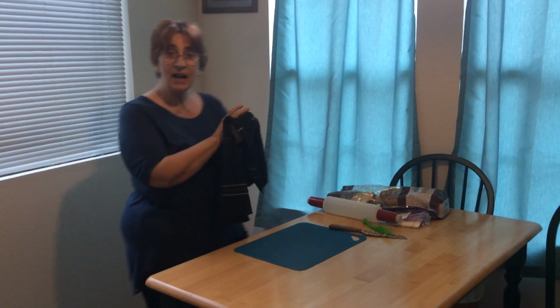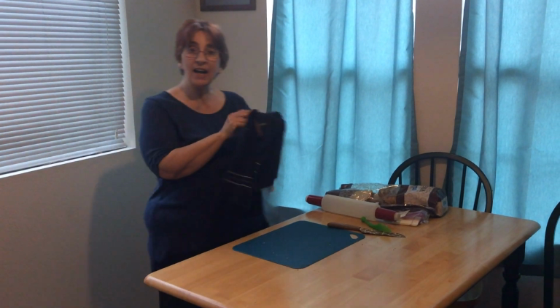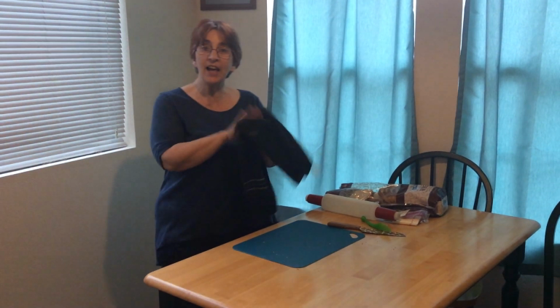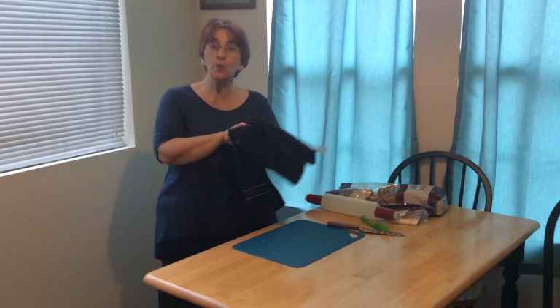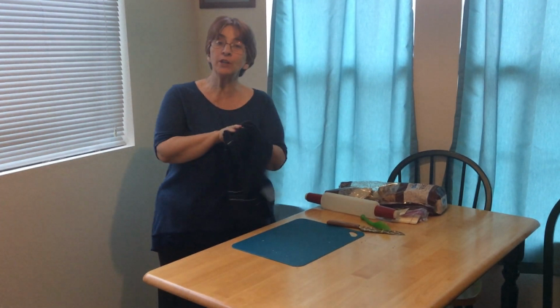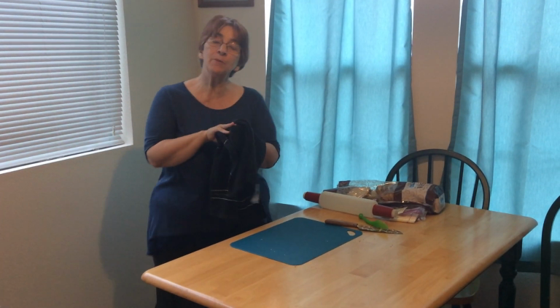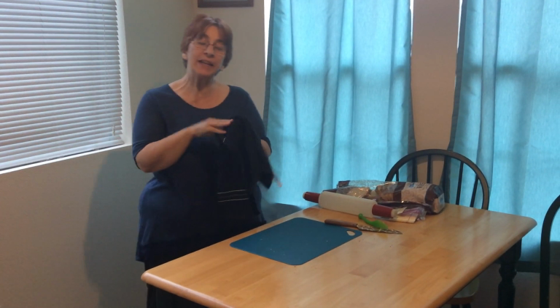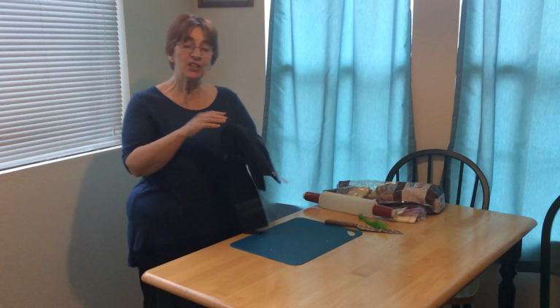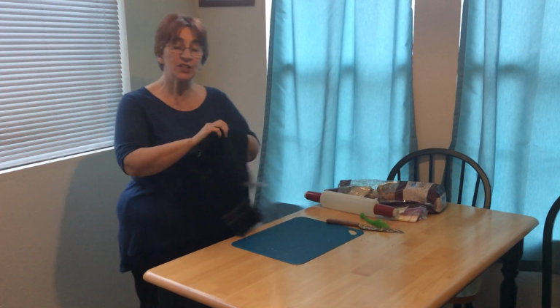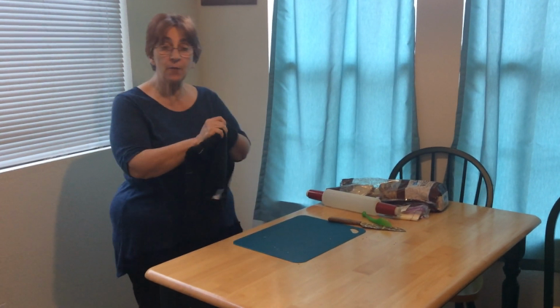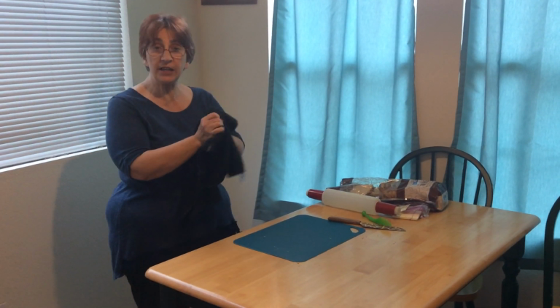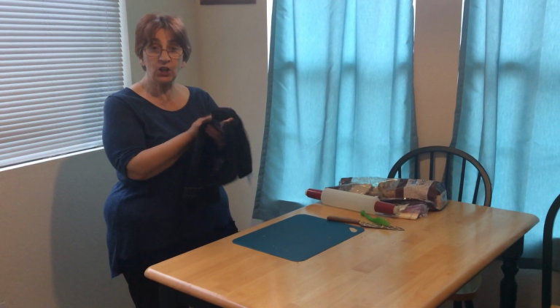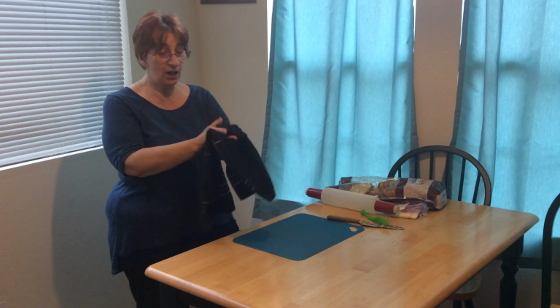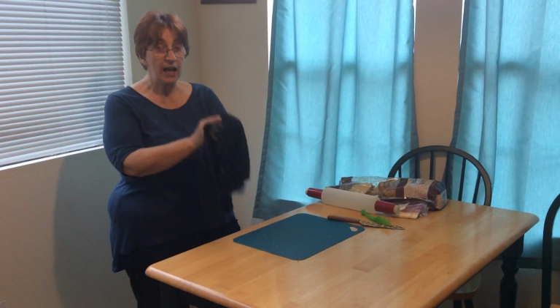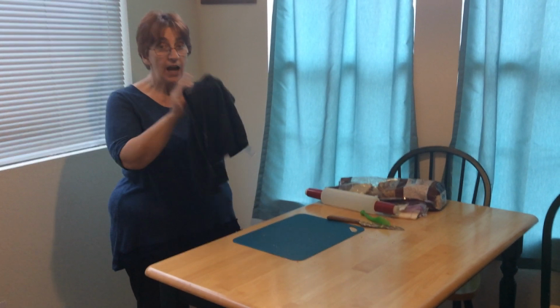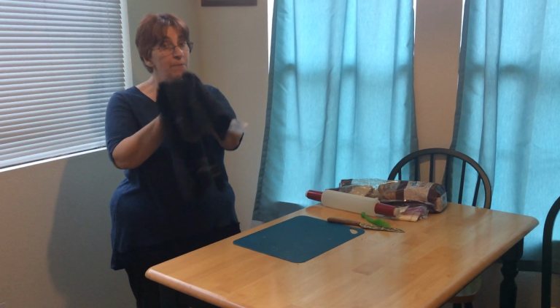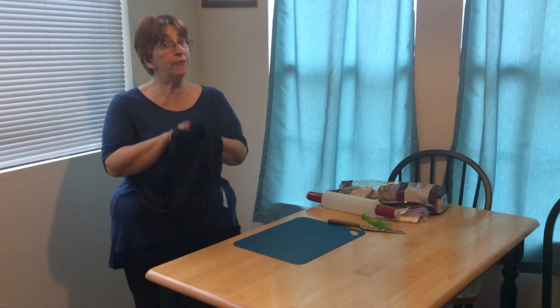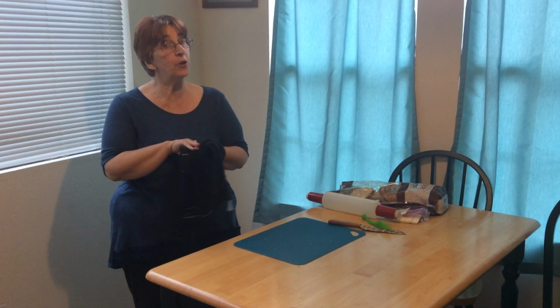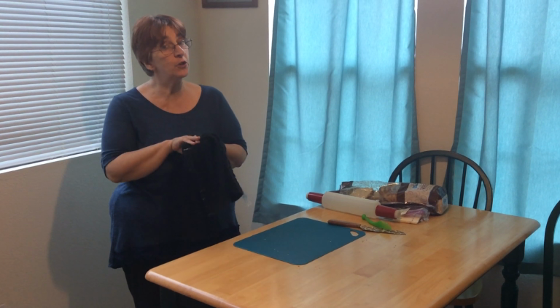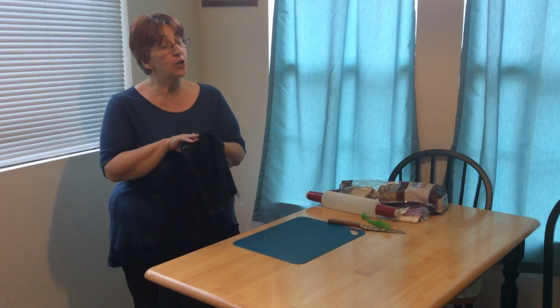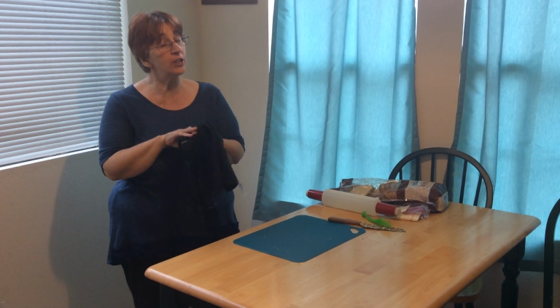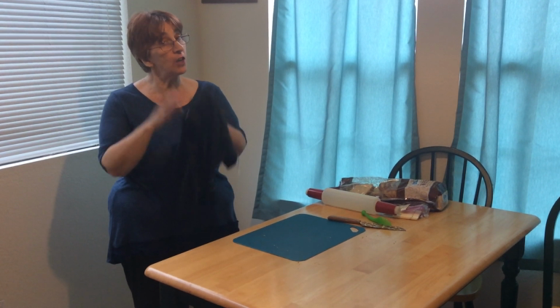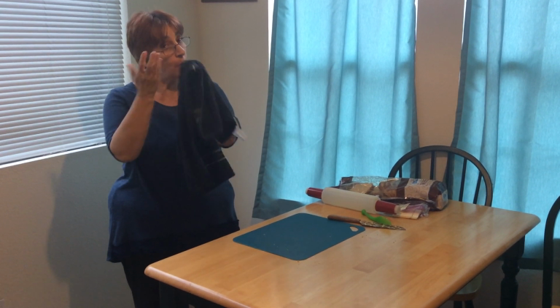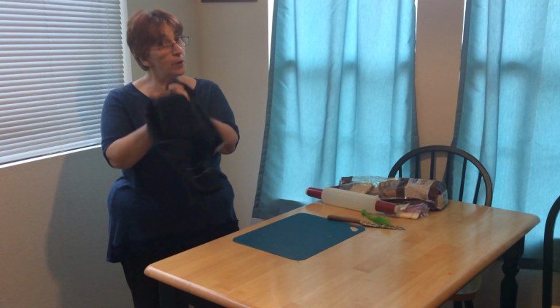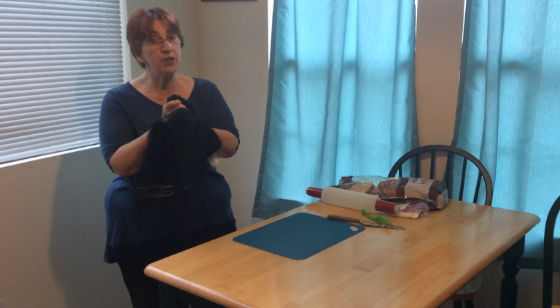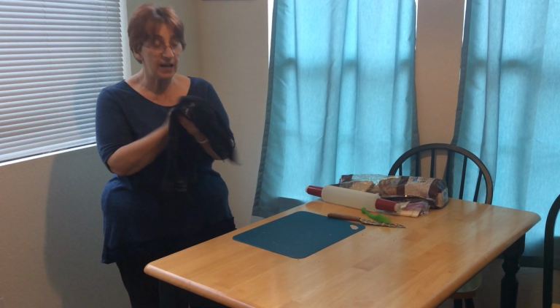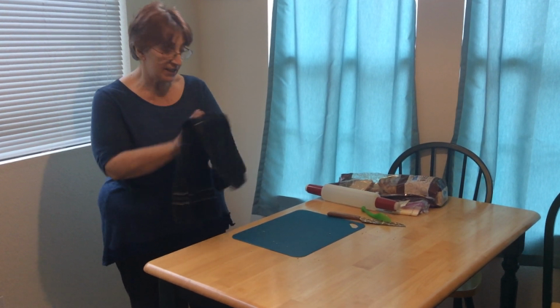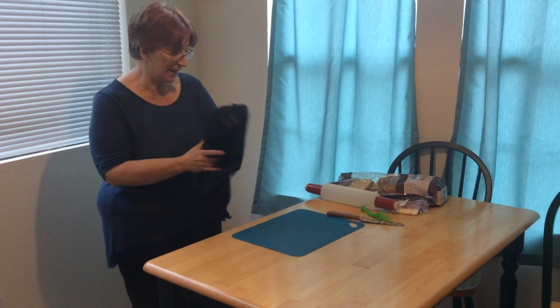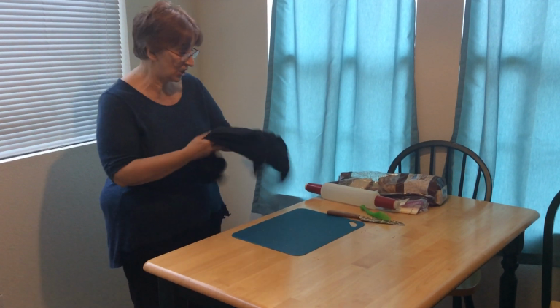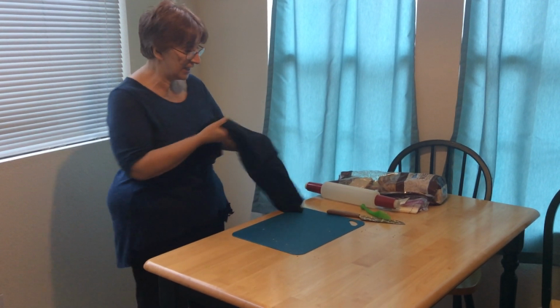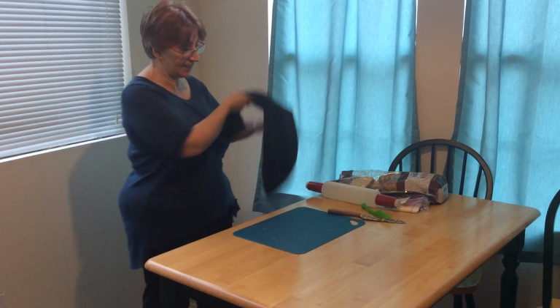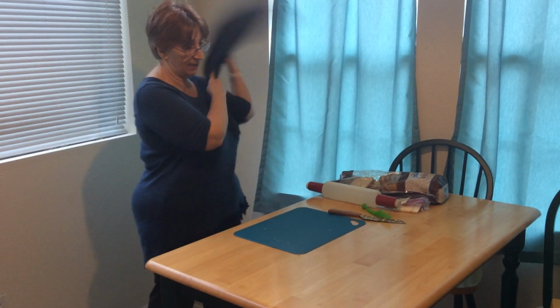Hi, welcome to my kitchen. Today we're going to cook, and before you start cooking, always wash your hands, and I just did.